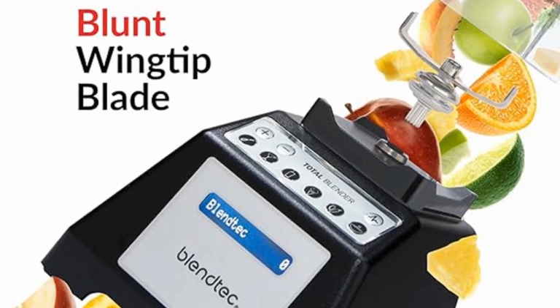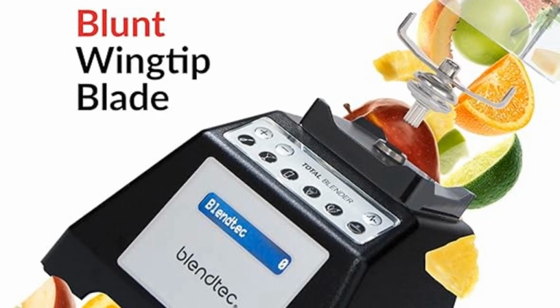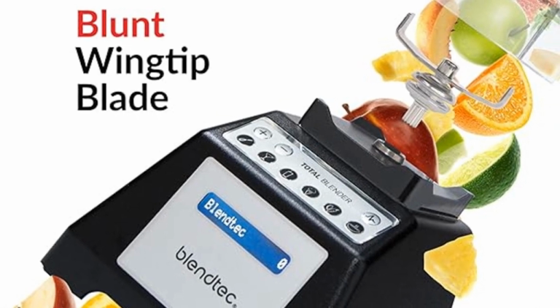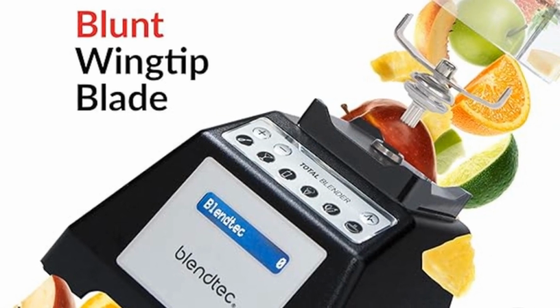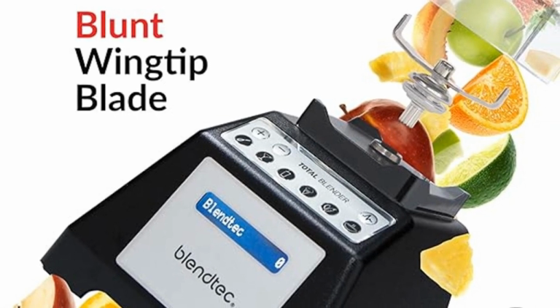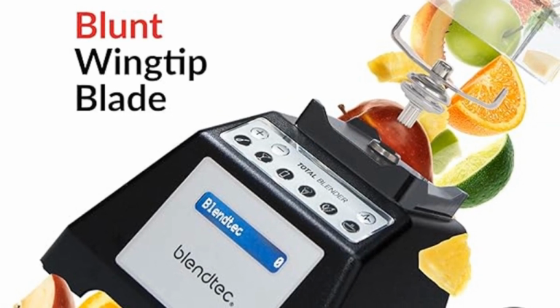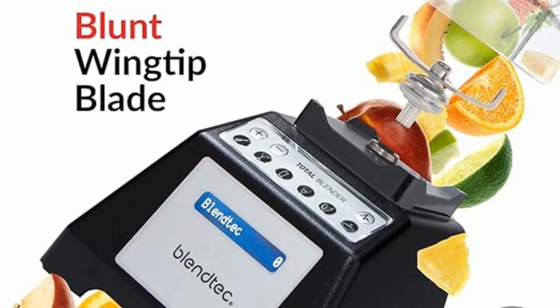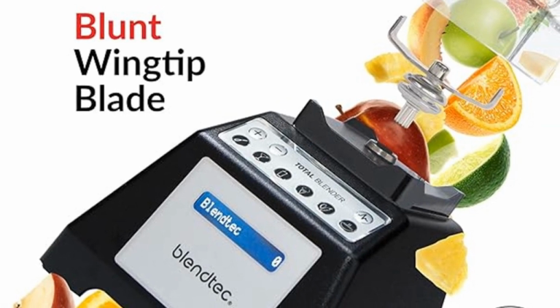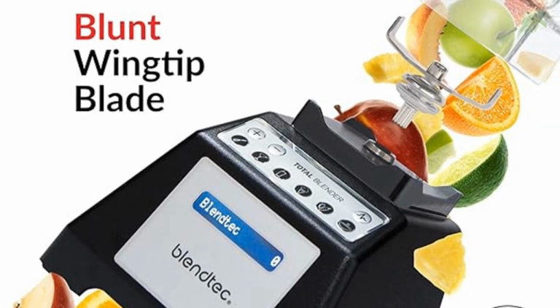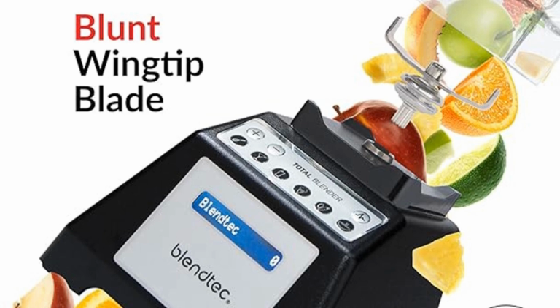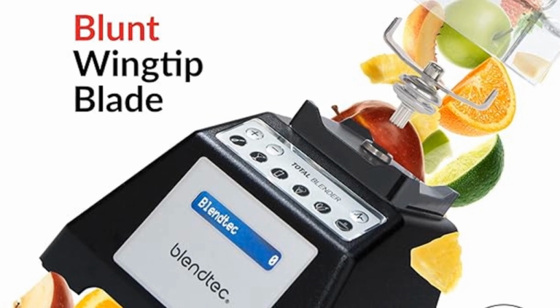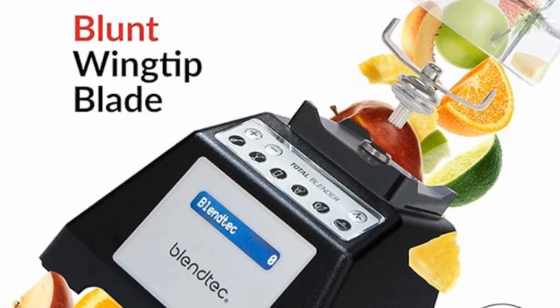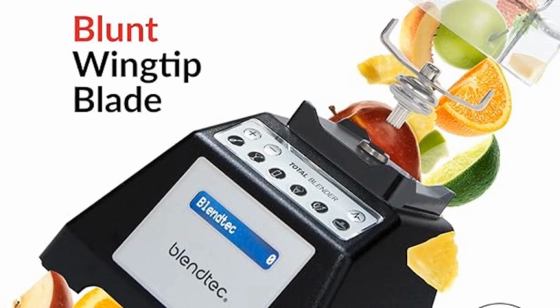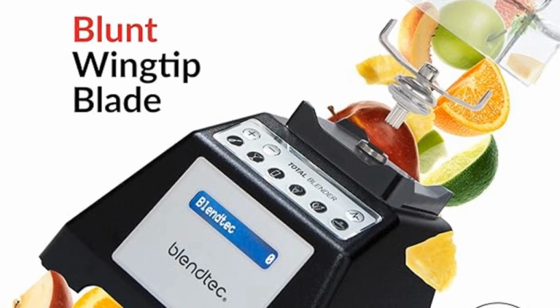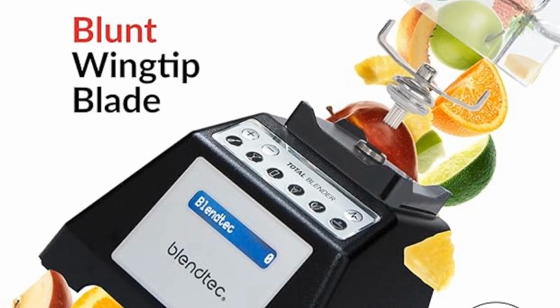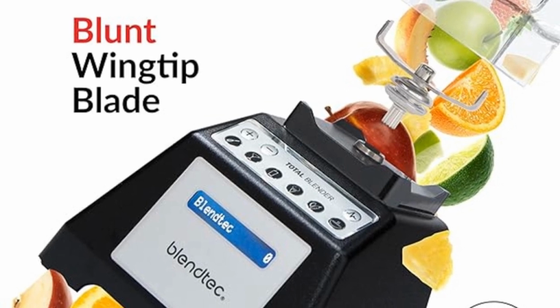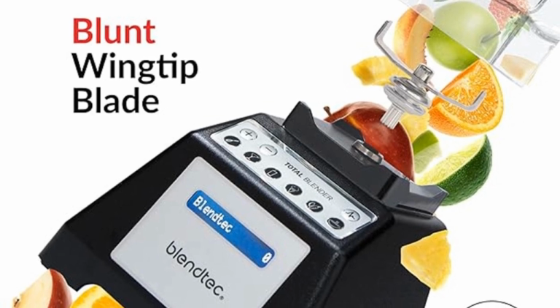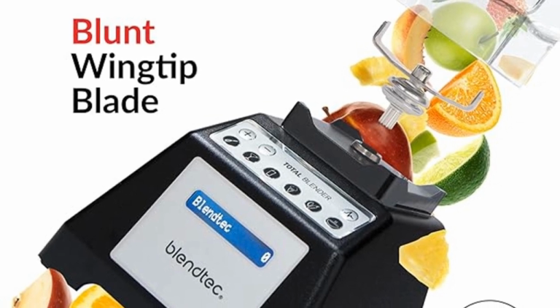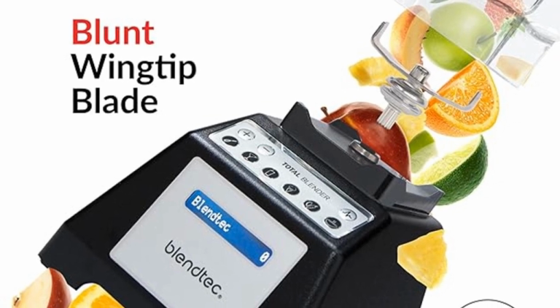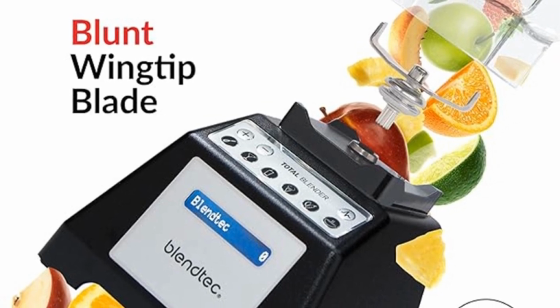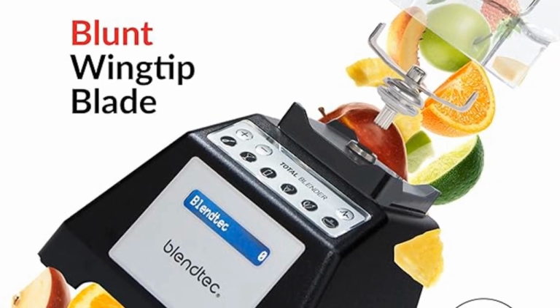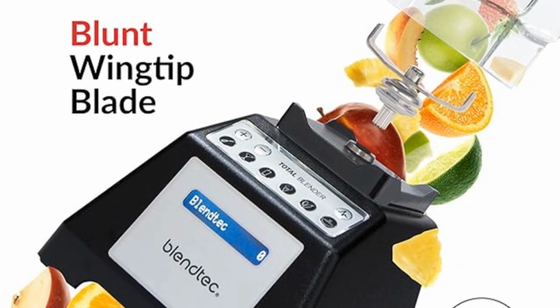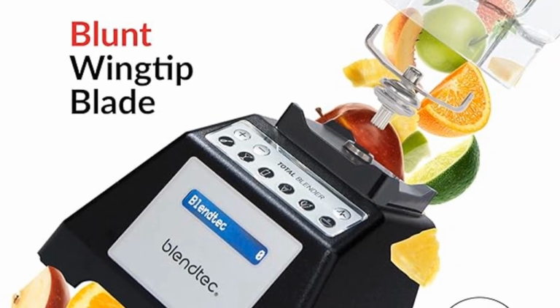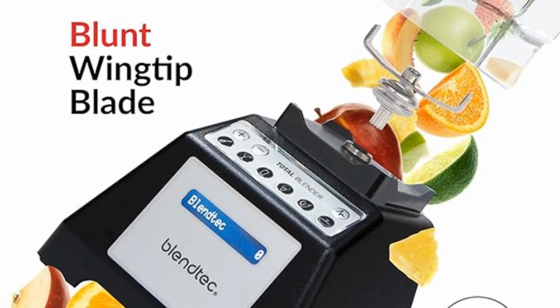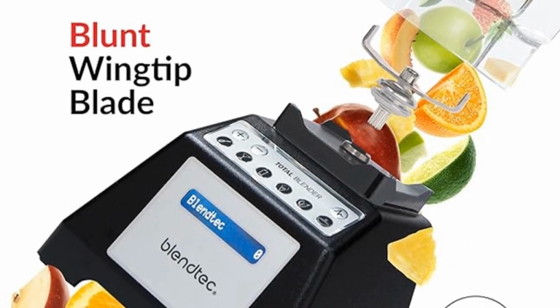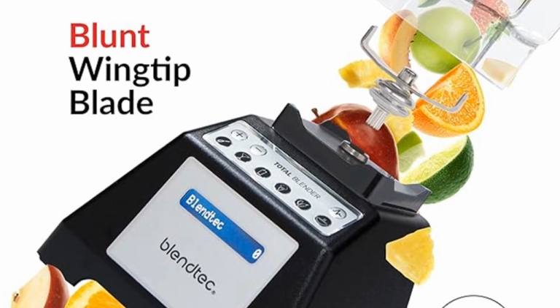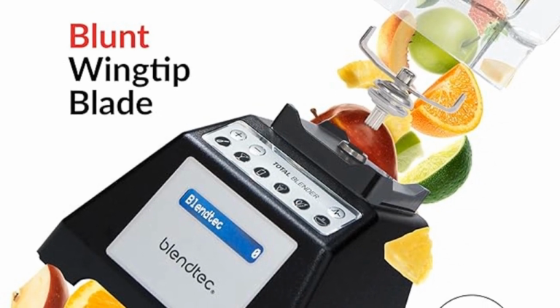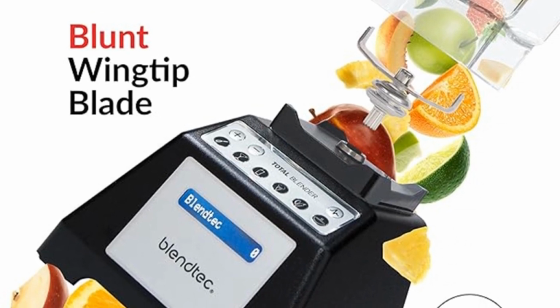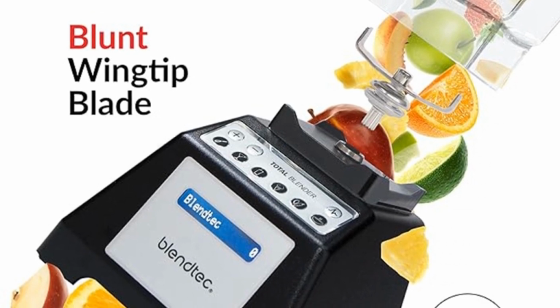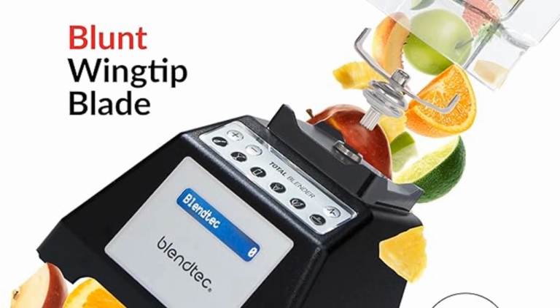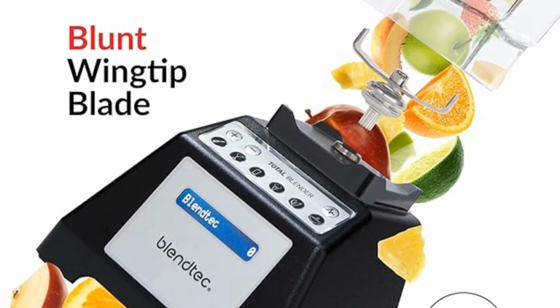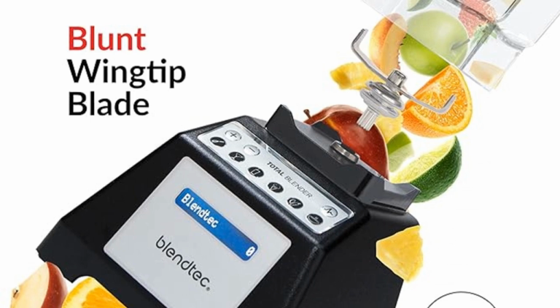With Blendtec's advanced technology, you'll feel confident creating anything from smoothies to hot soups, making this the ultimate kitchen tool for culinary creations.